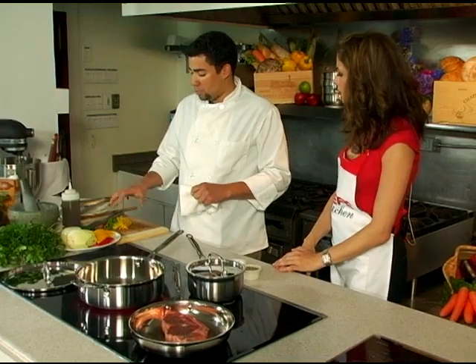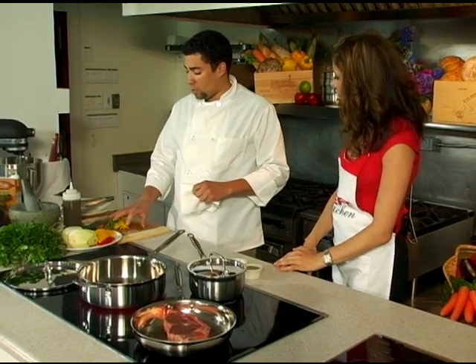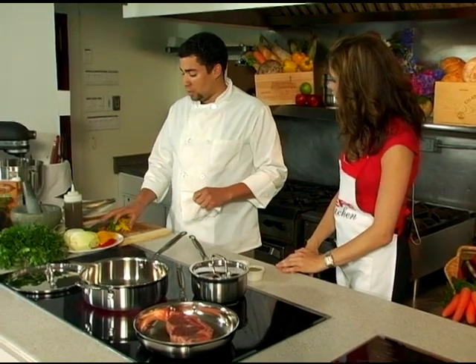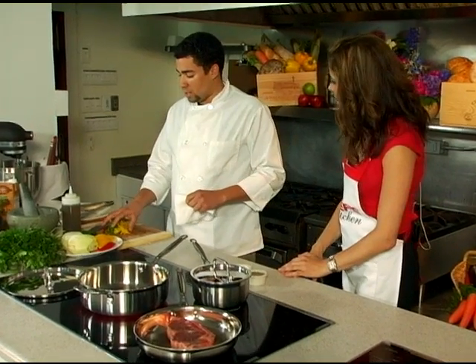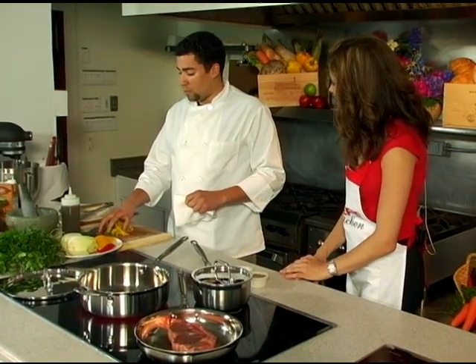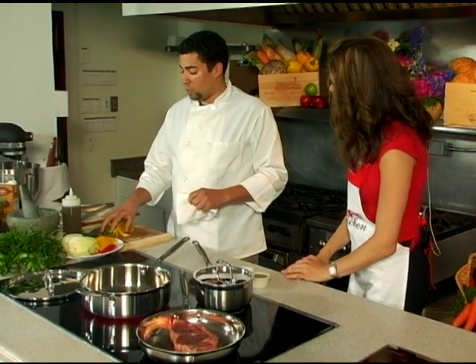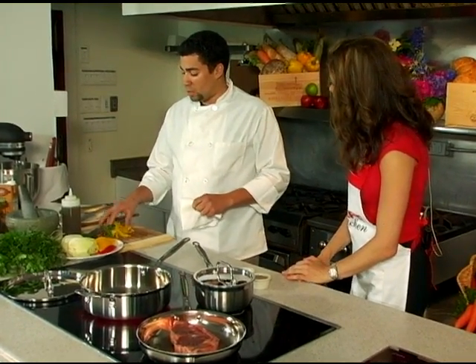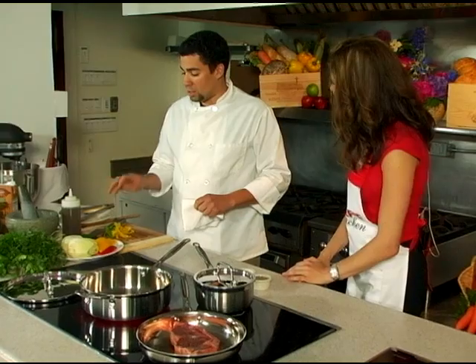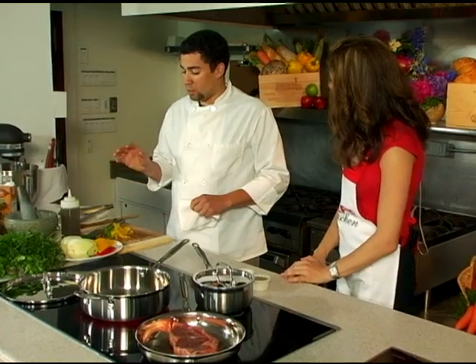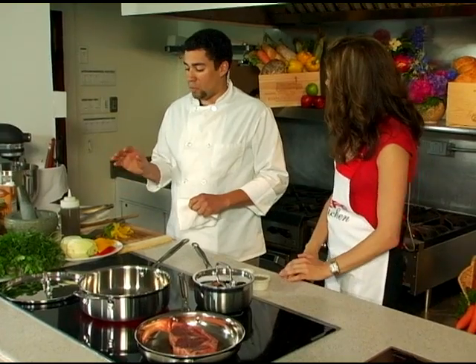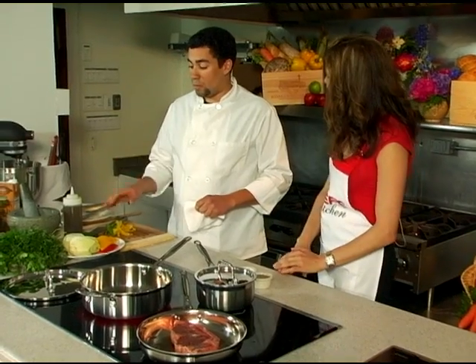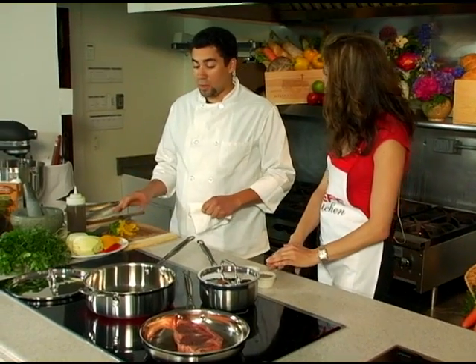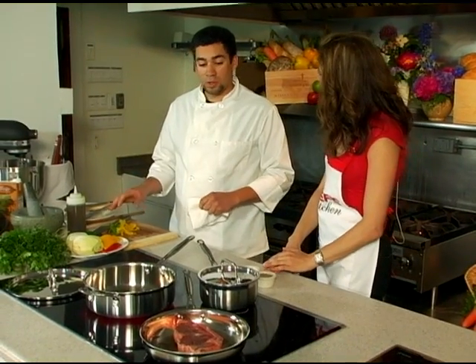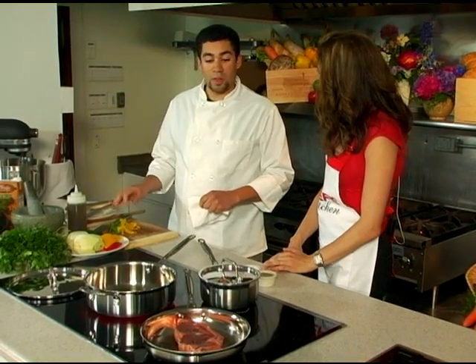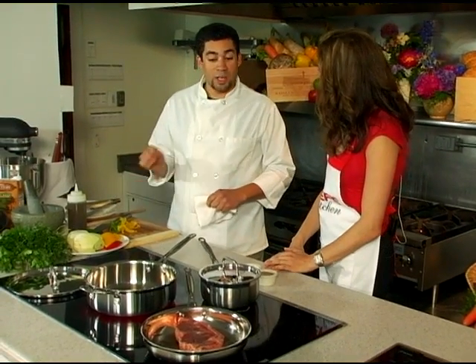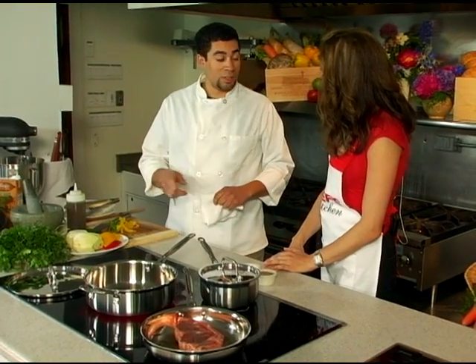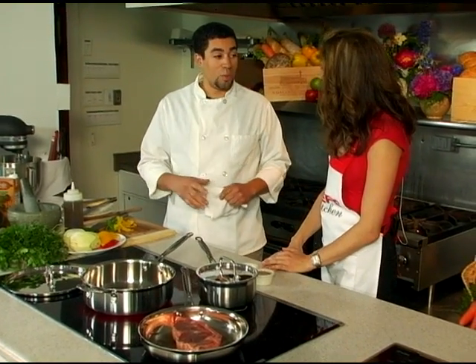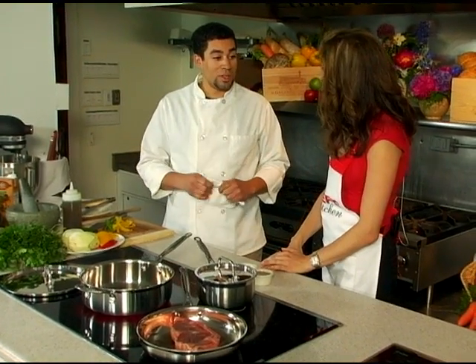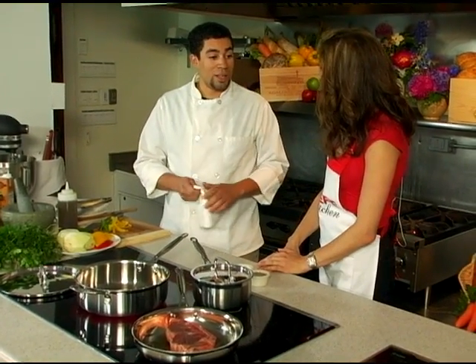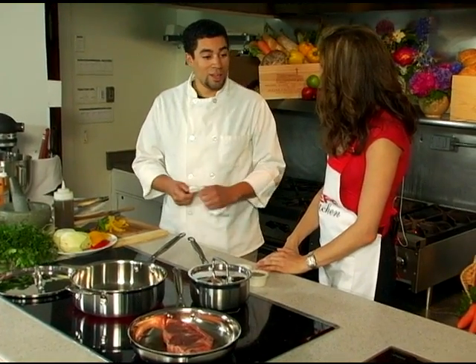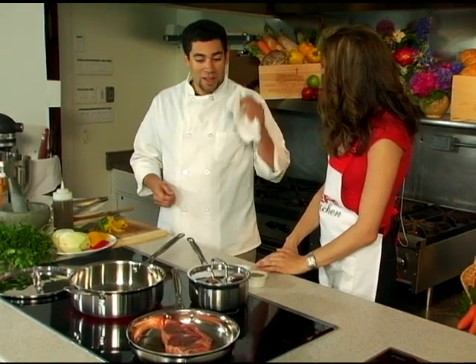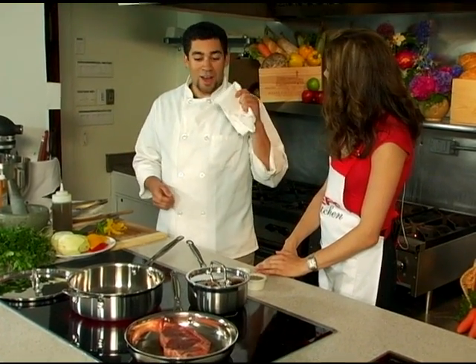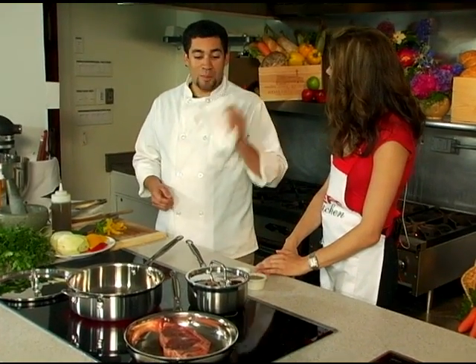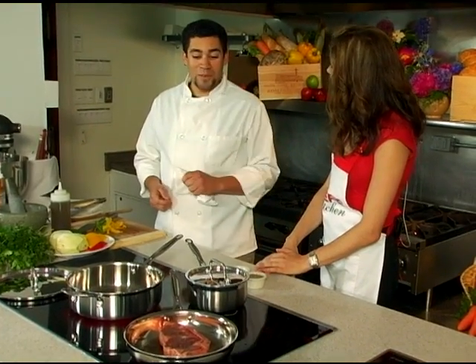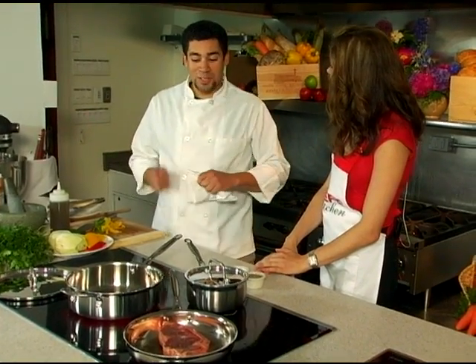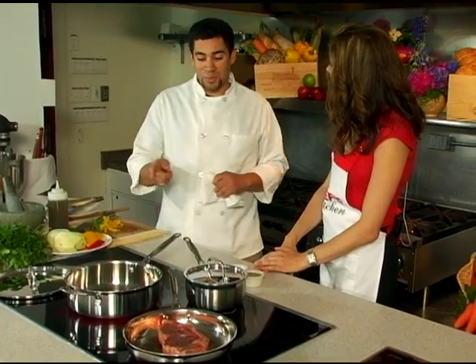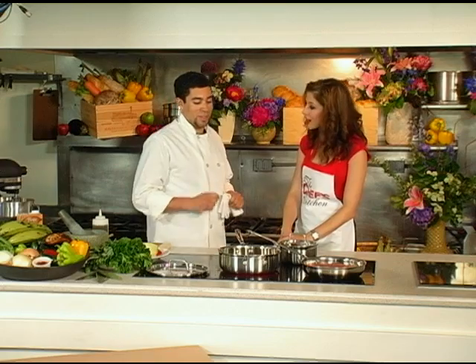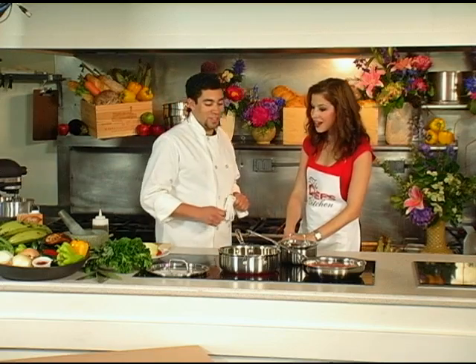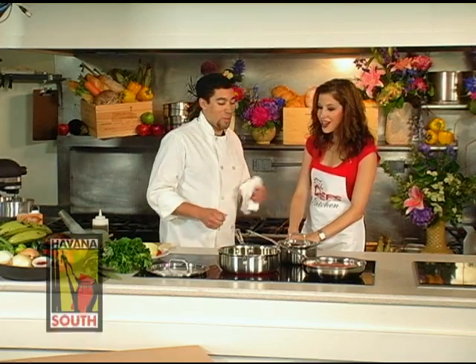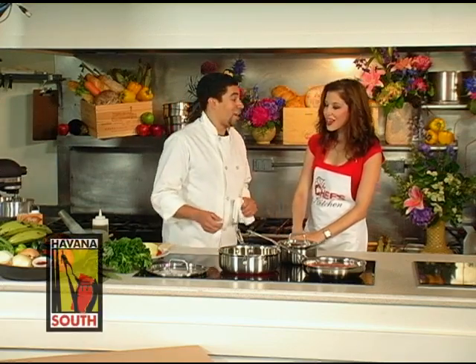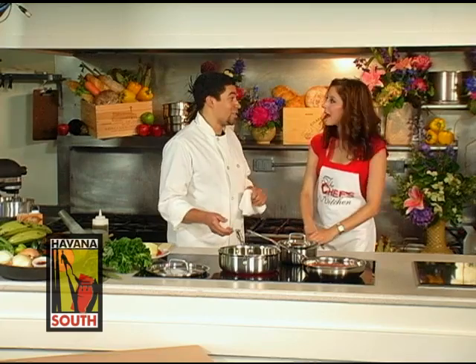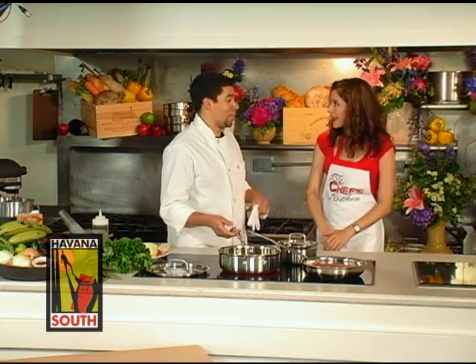I'm starting to get some of our ingredients together for our fennel slaw that's going to go with the steak. But first, we're going to get our paella started.